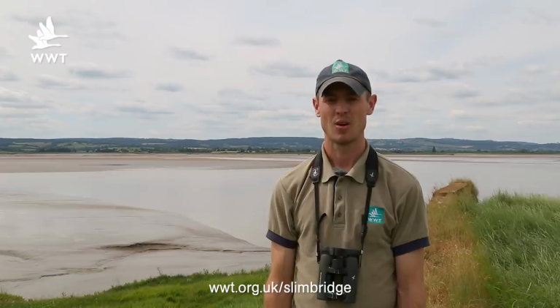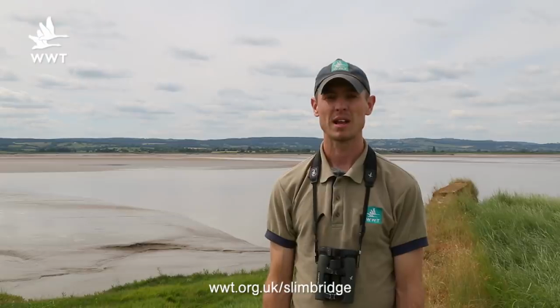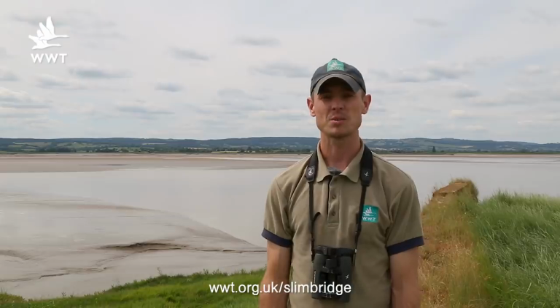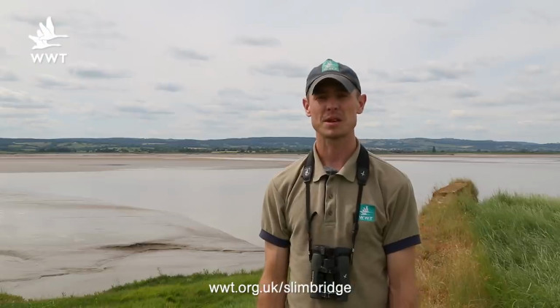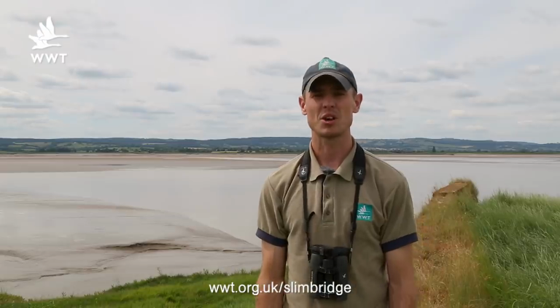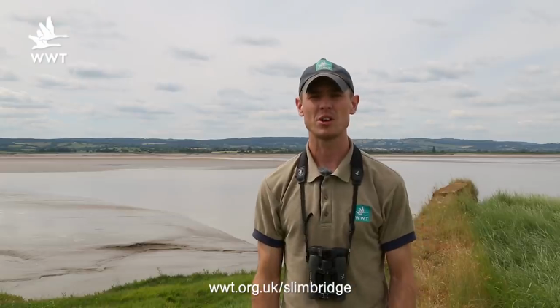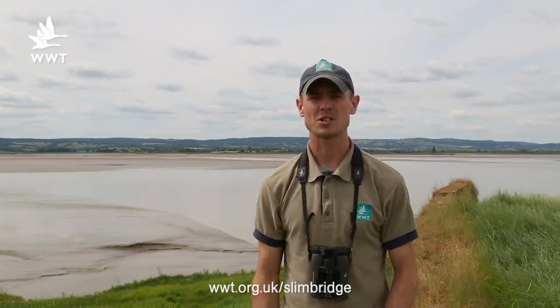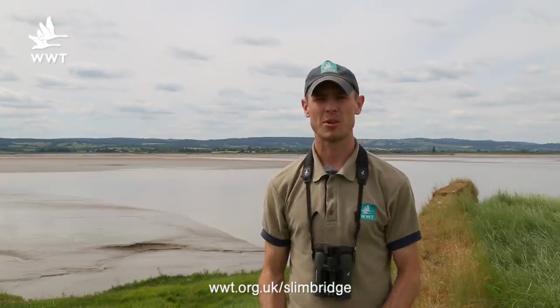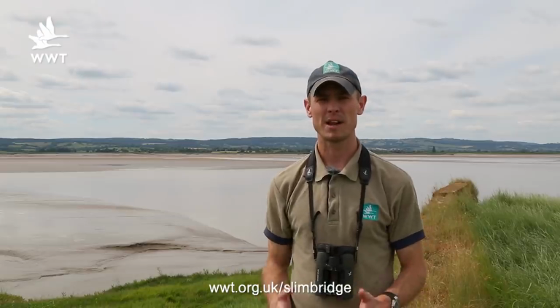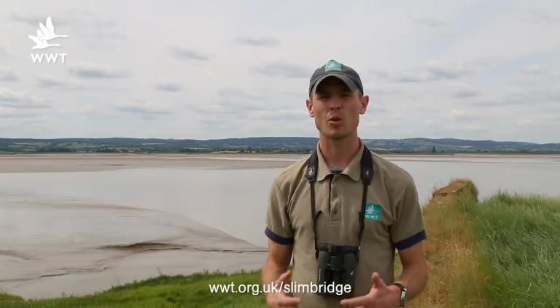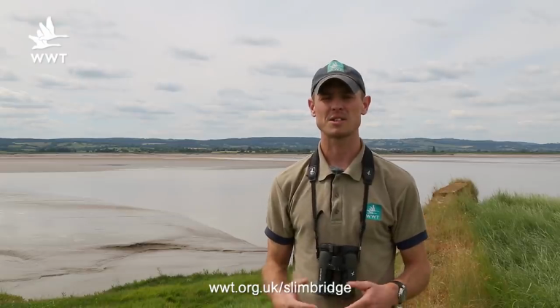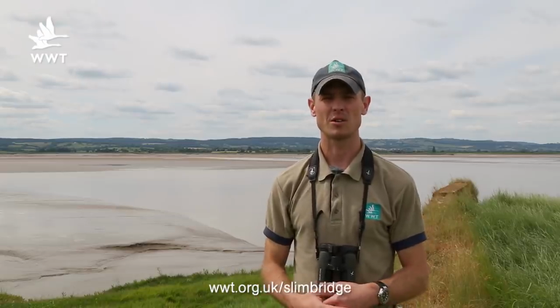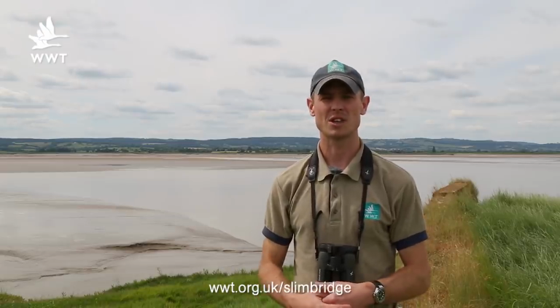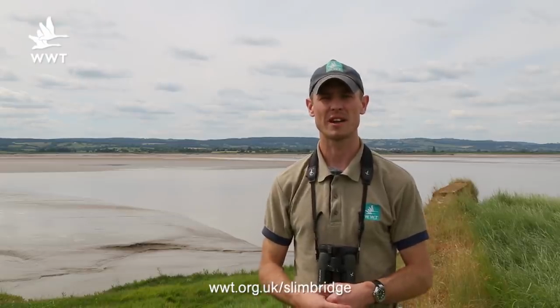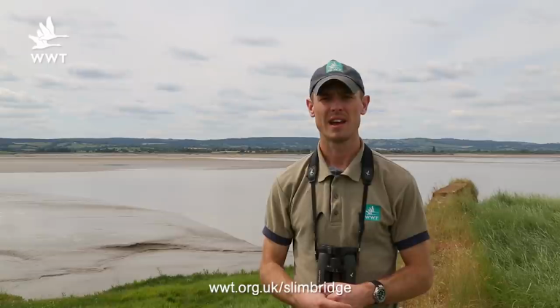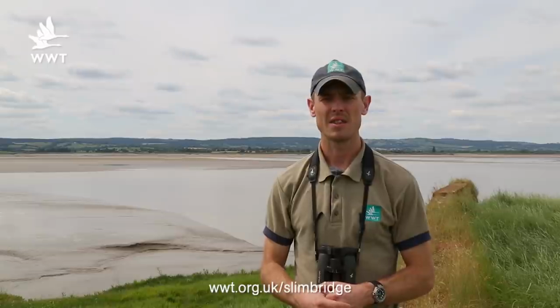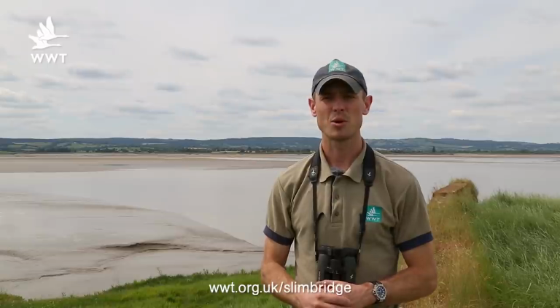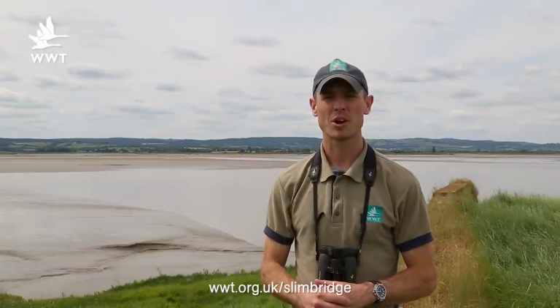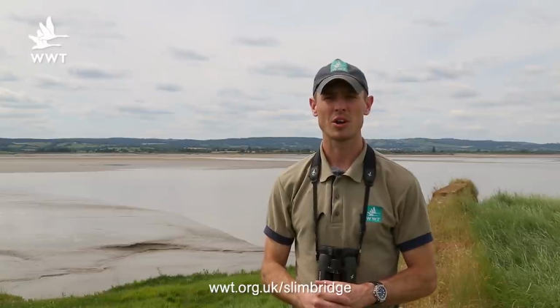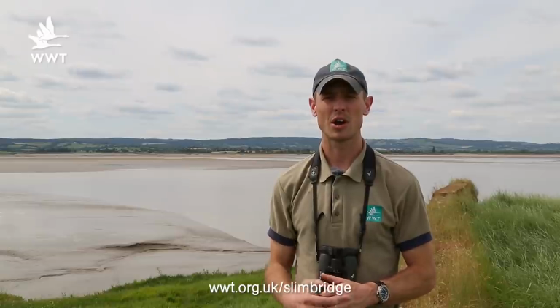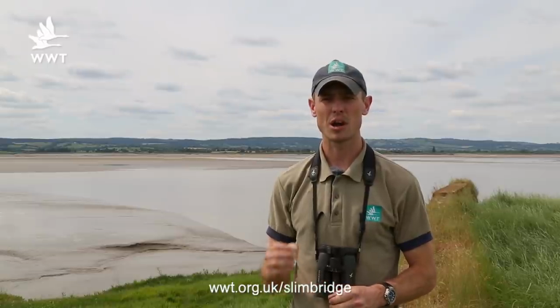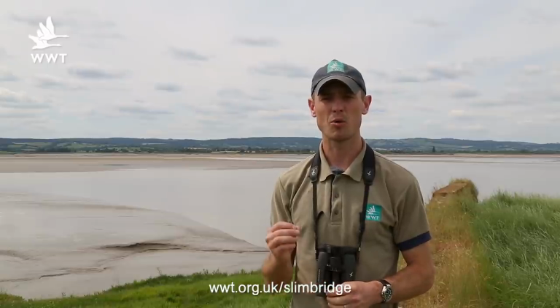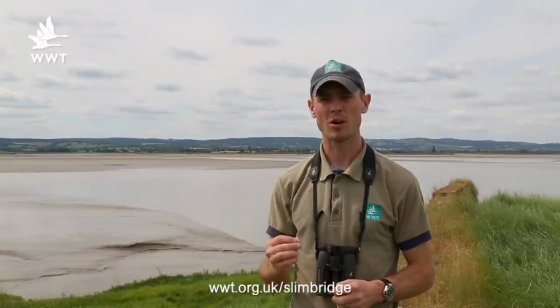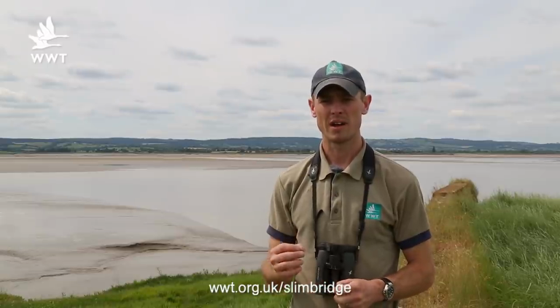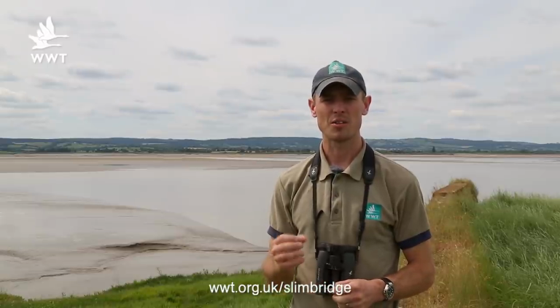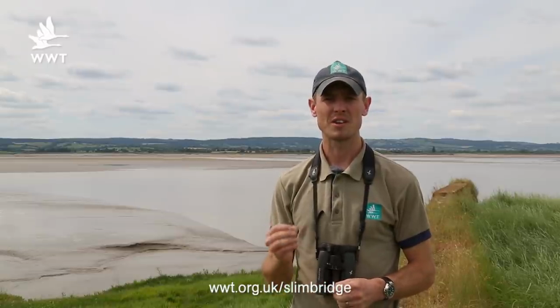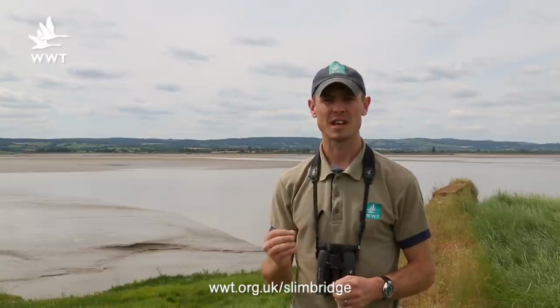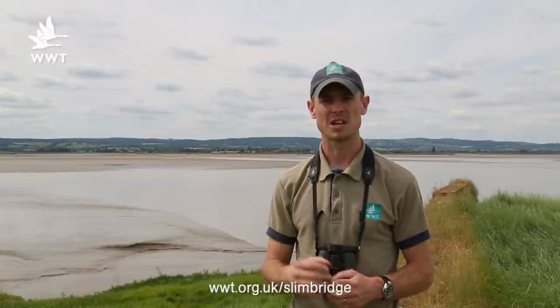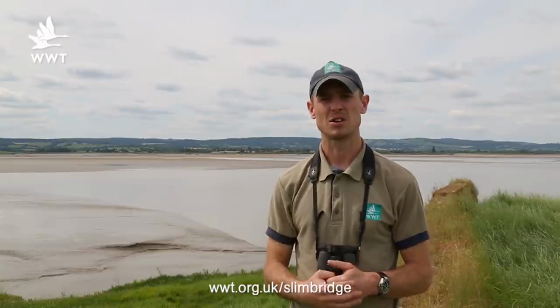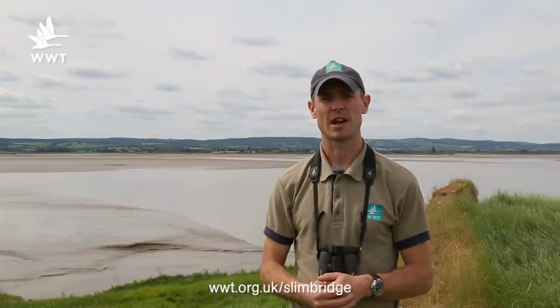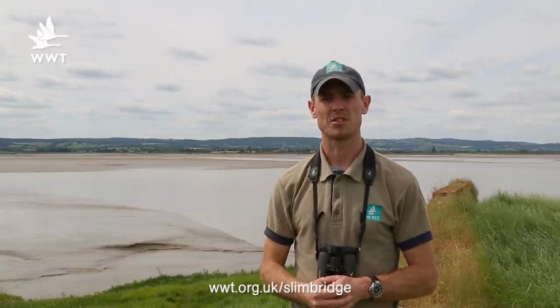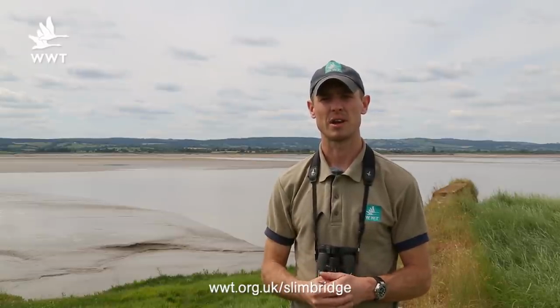In last week's episode we looked at some of the many orchids here on site, and this week we're going to look at a couple more that we didn't get a chance to look at last week.